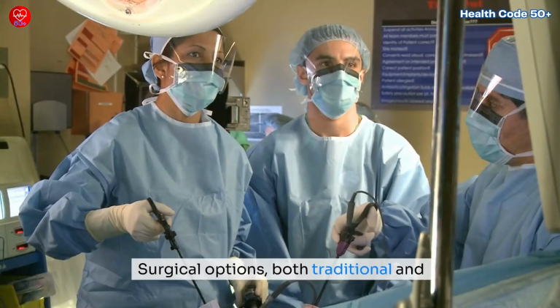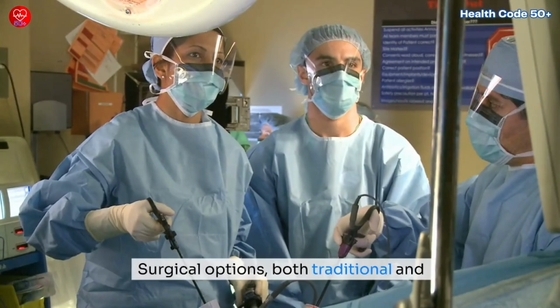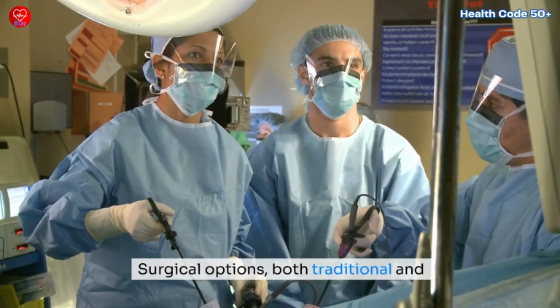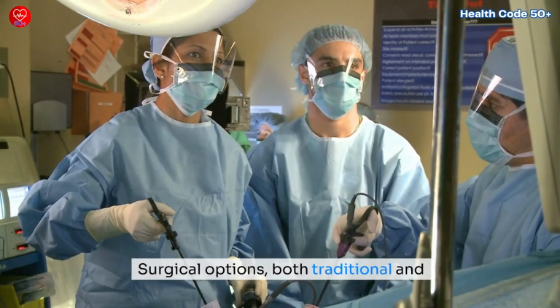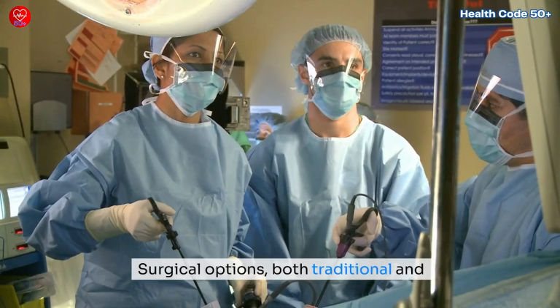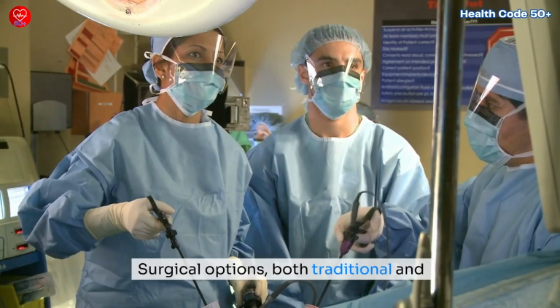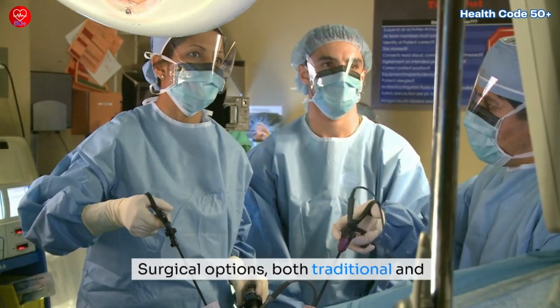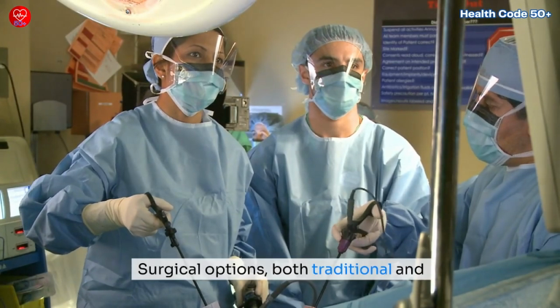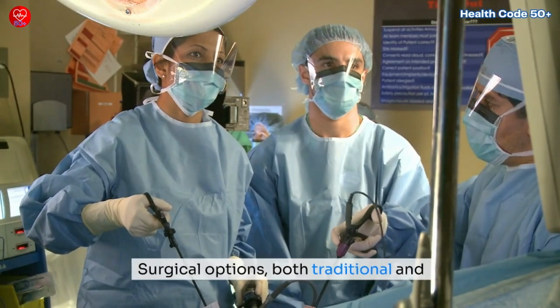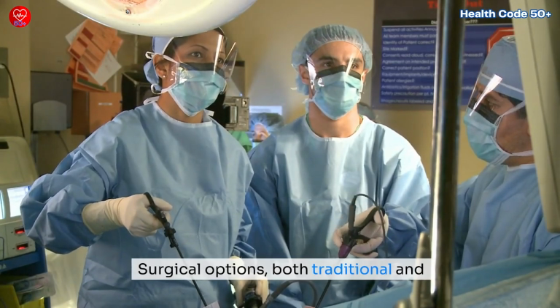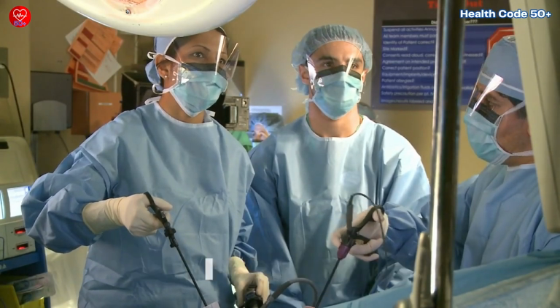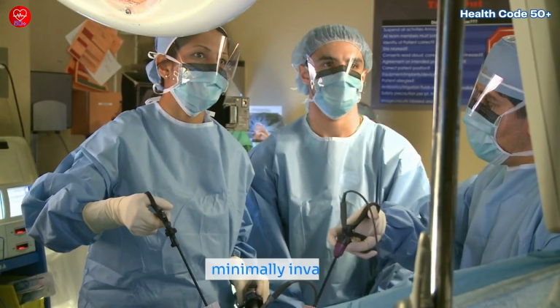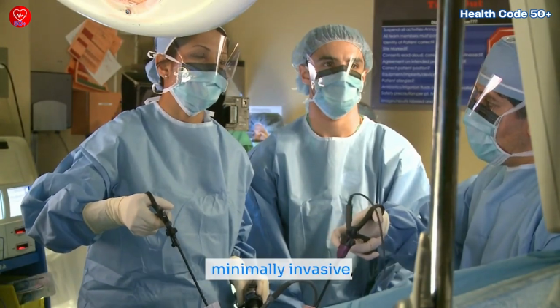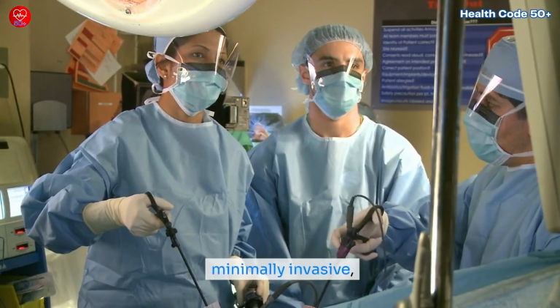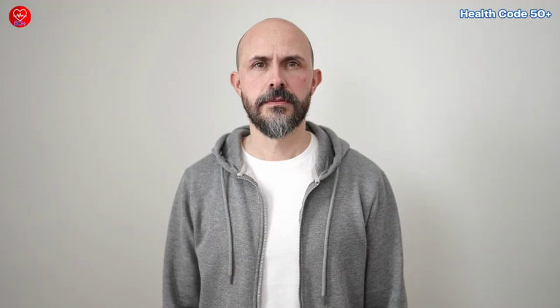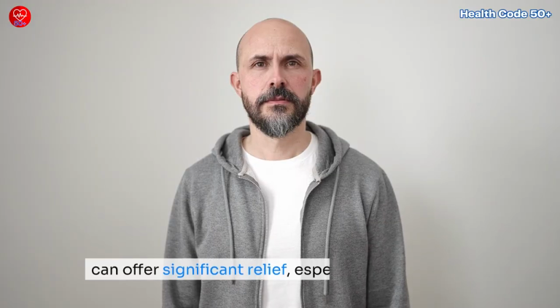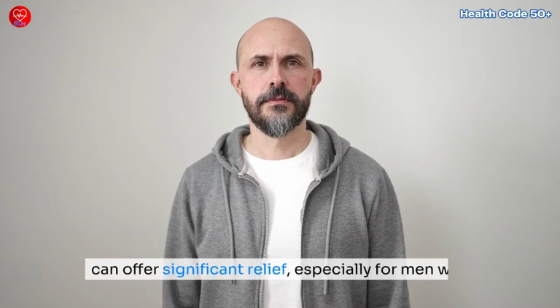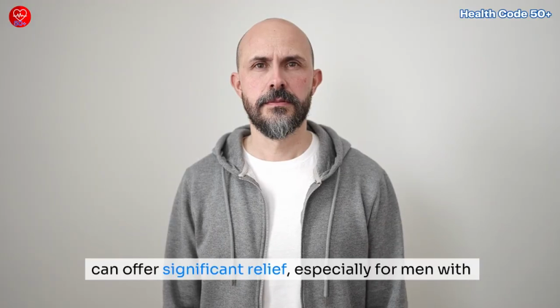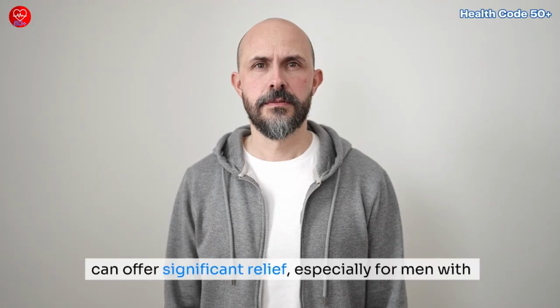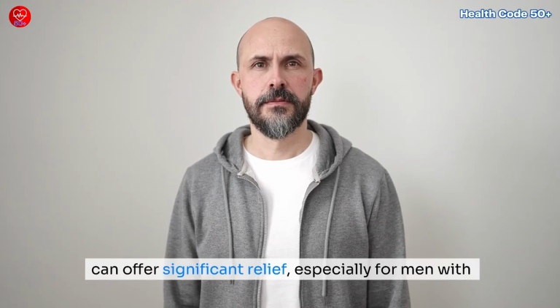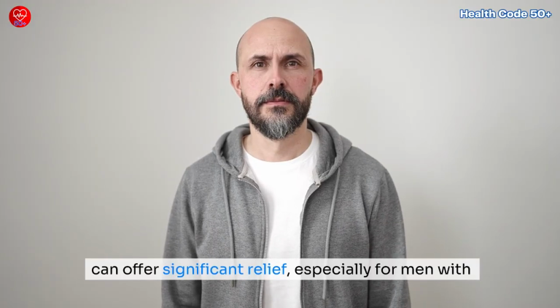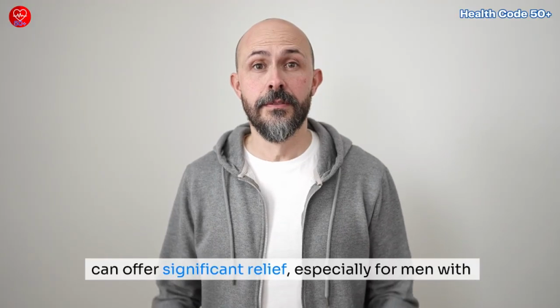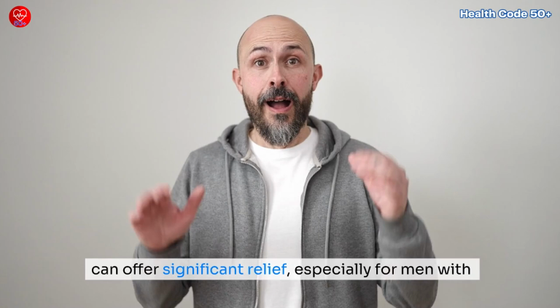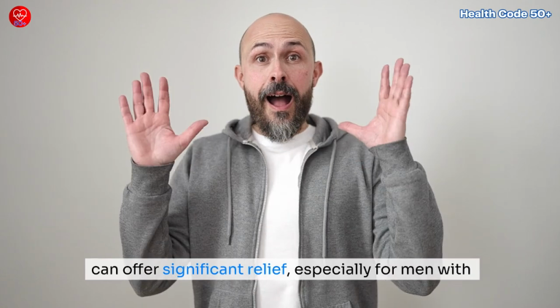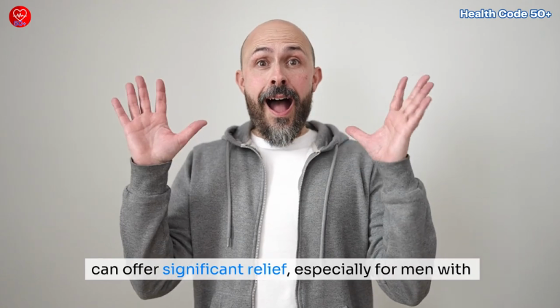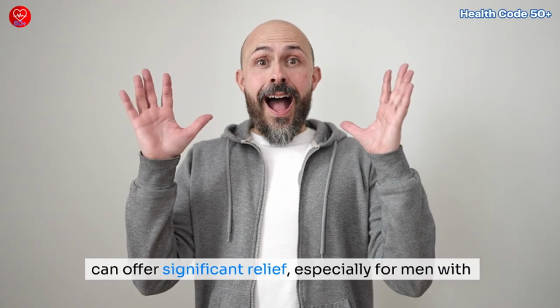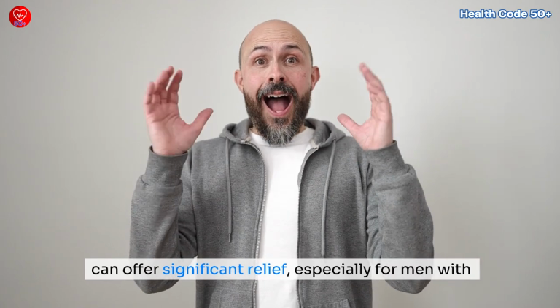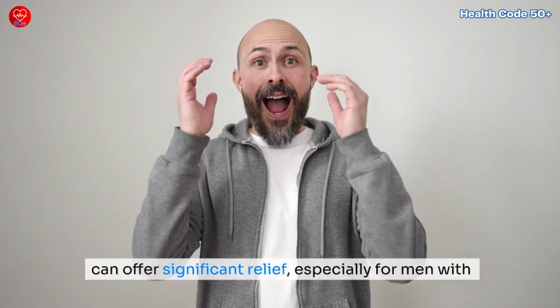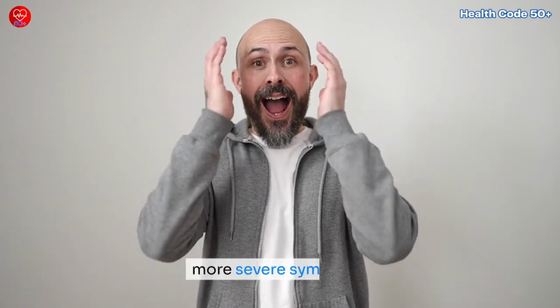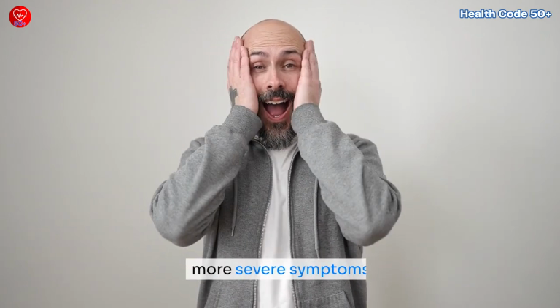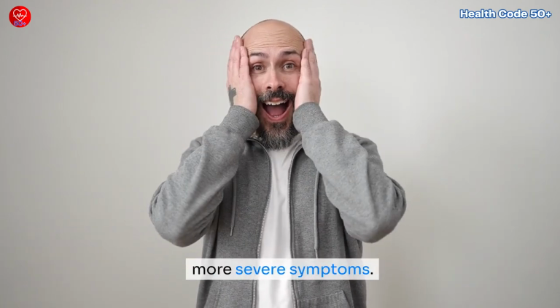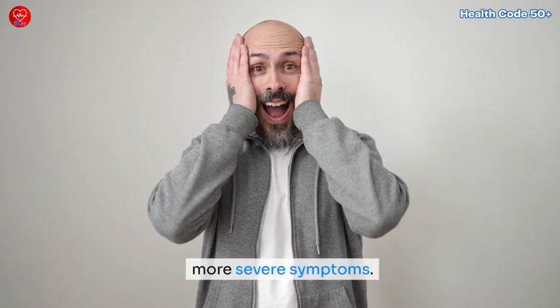Surgical options — both traditional and minimally invasive — can offer significant relief, especially for men with more severe symptoms.